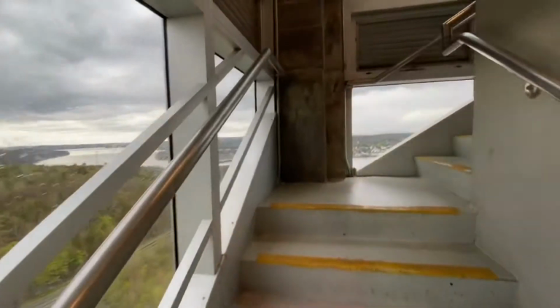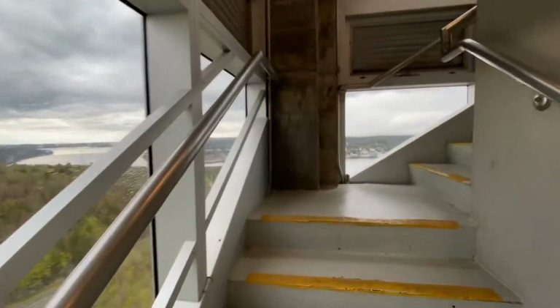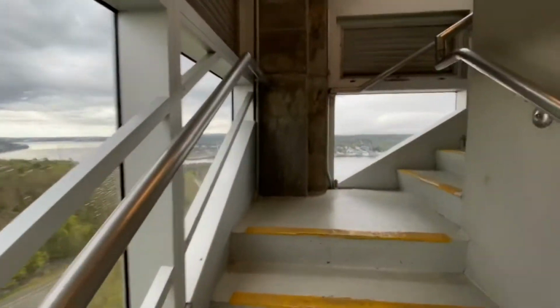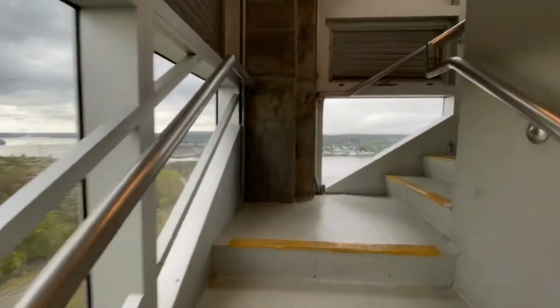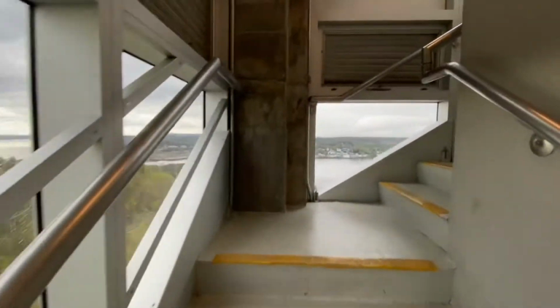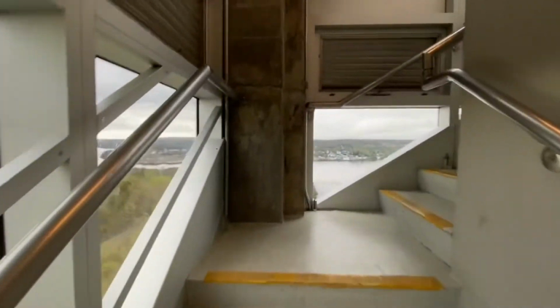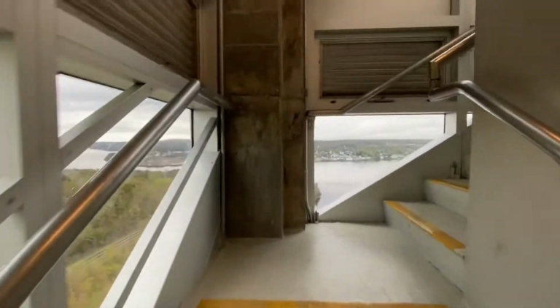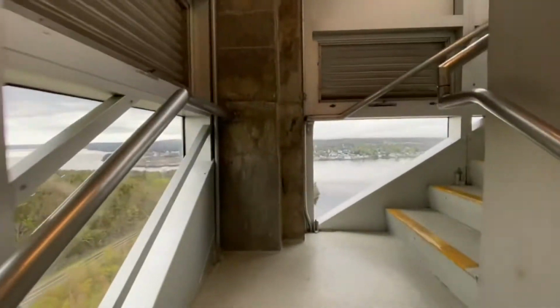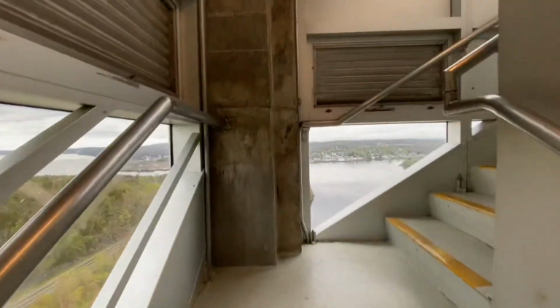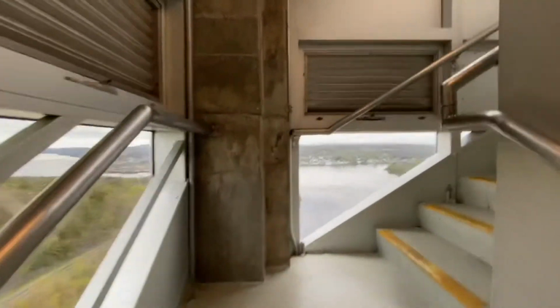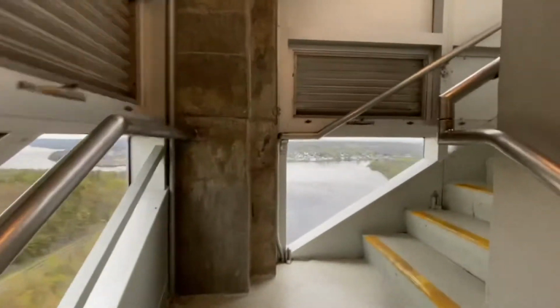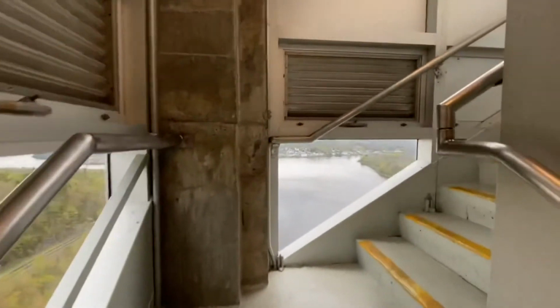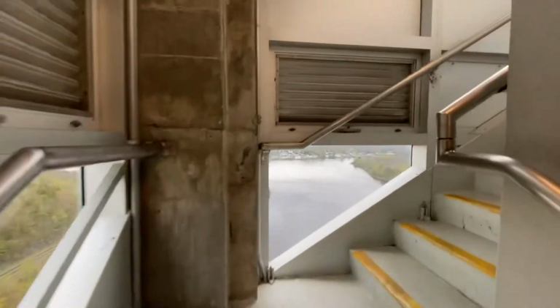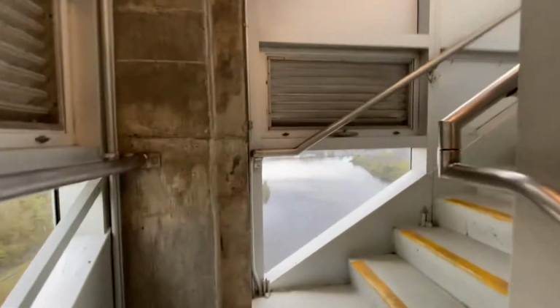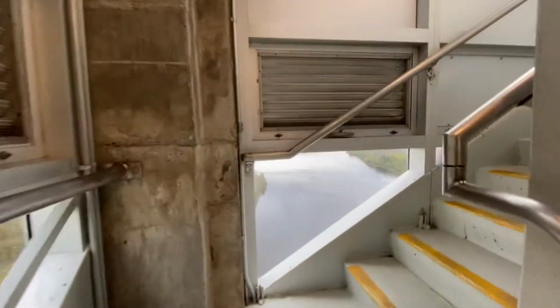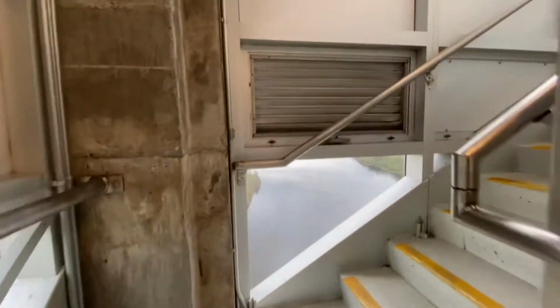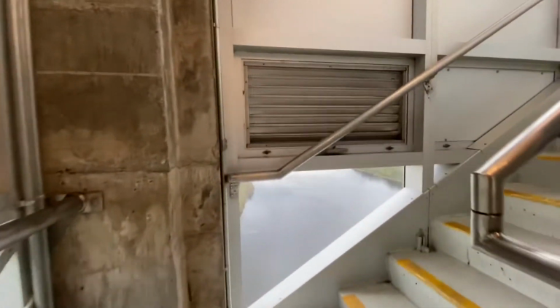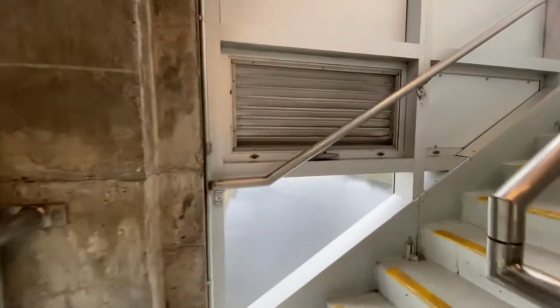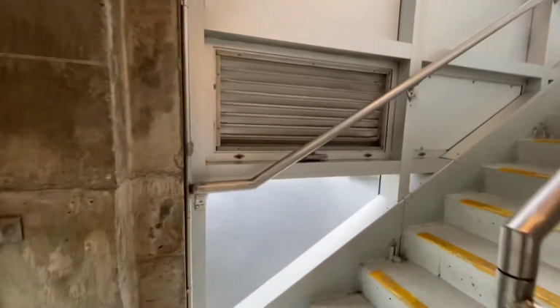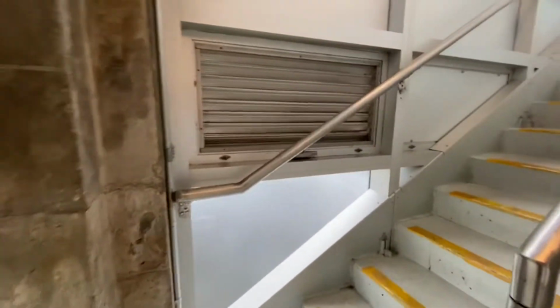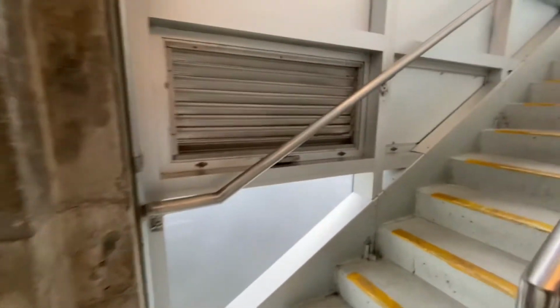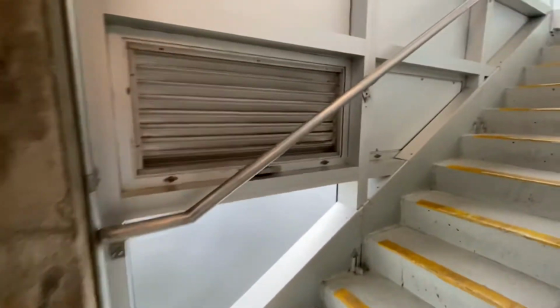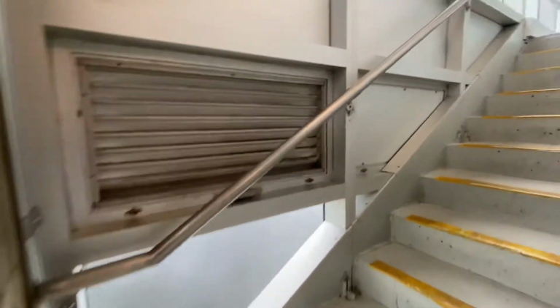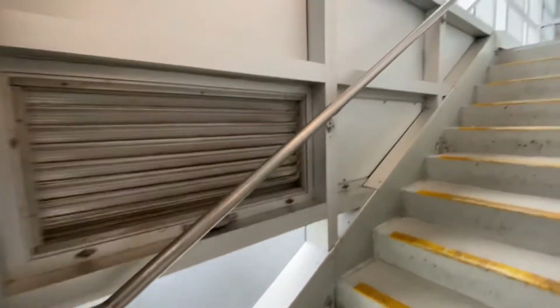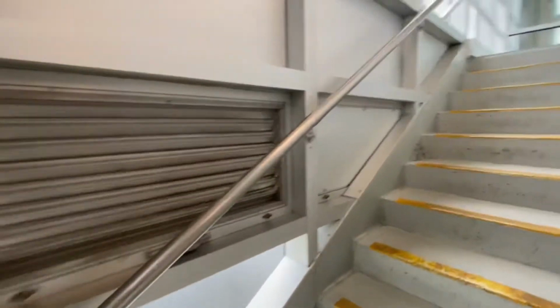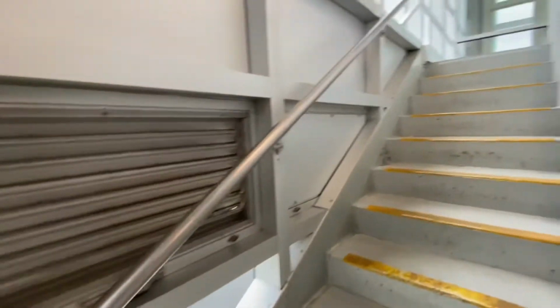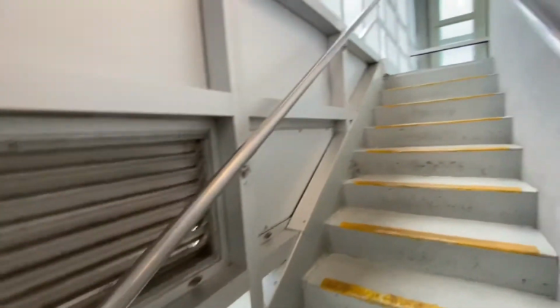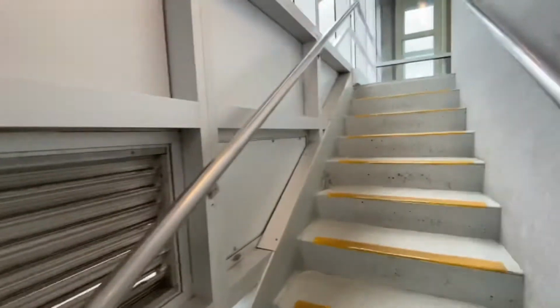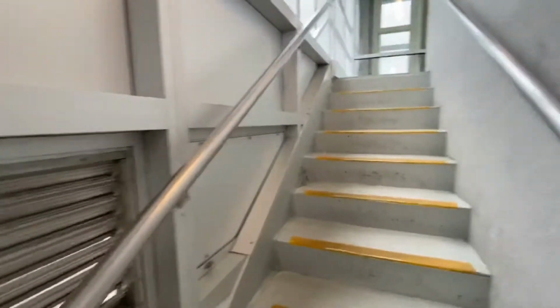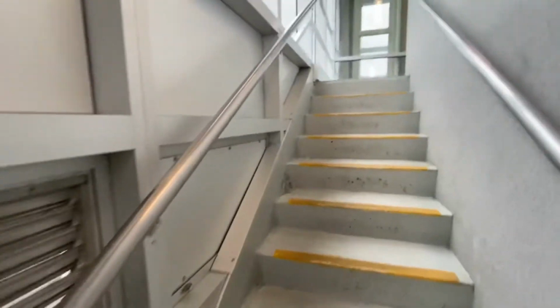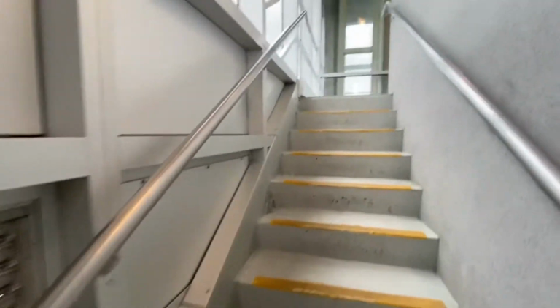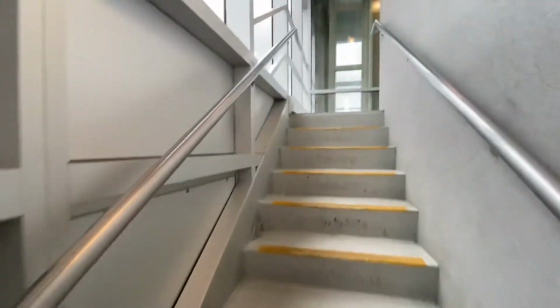After exiting the elevator, two flights of stairs will take you up to the viewing platform.